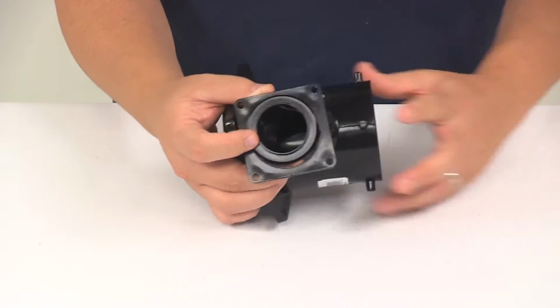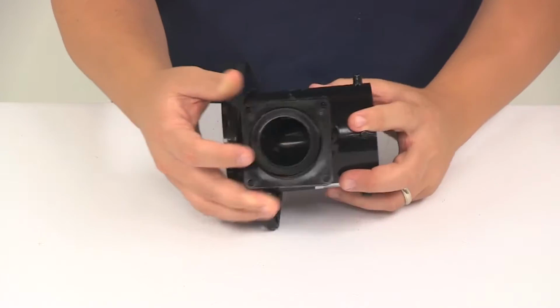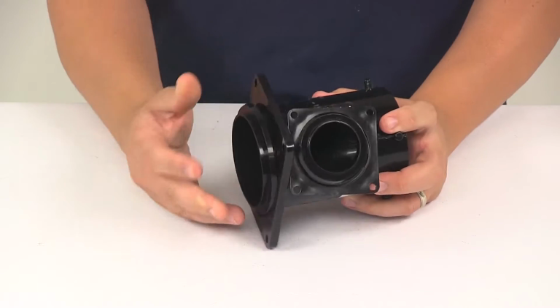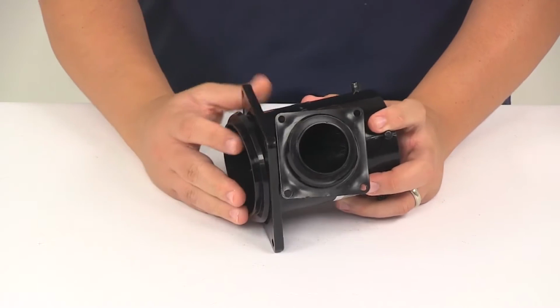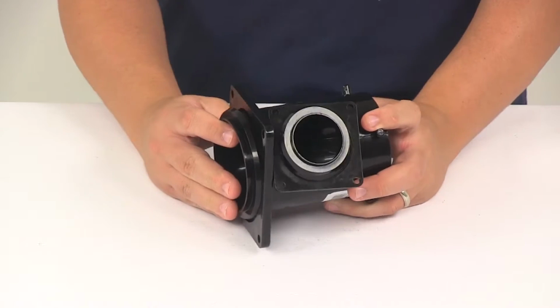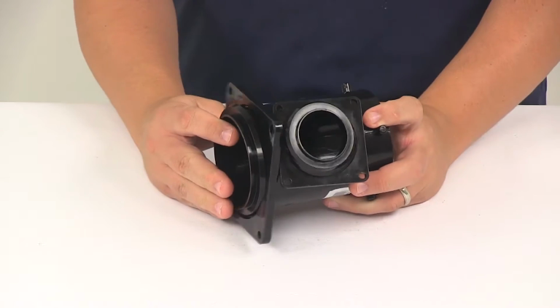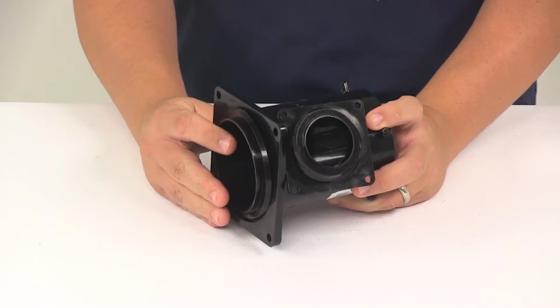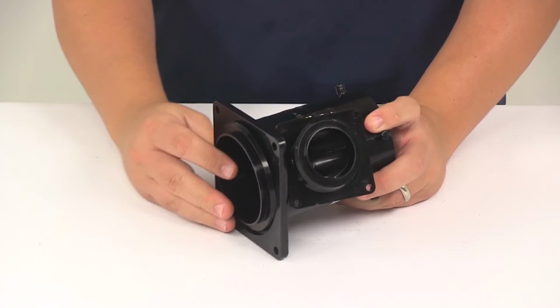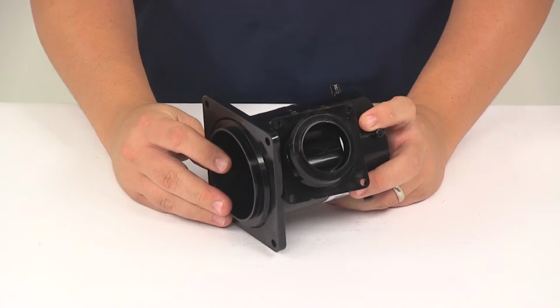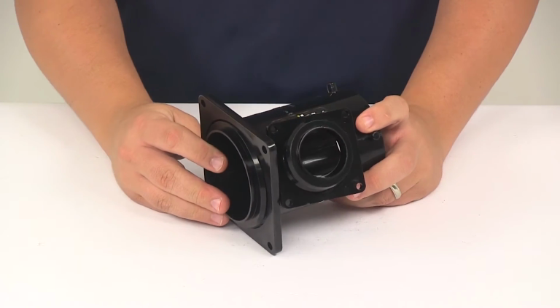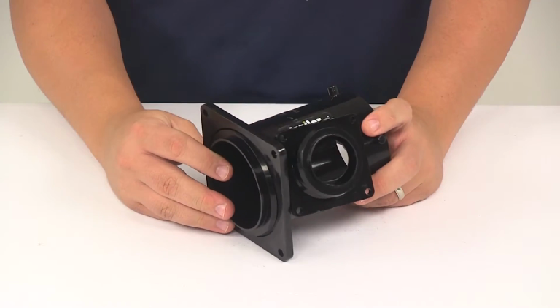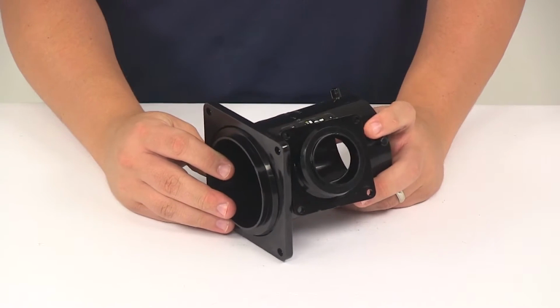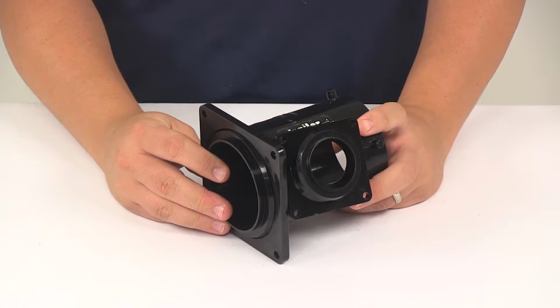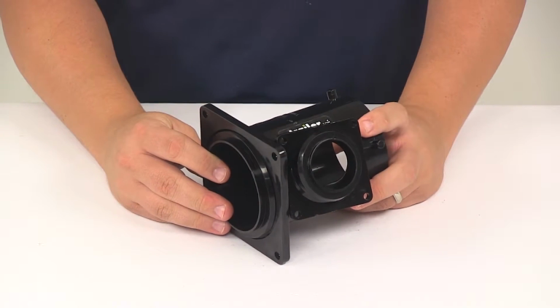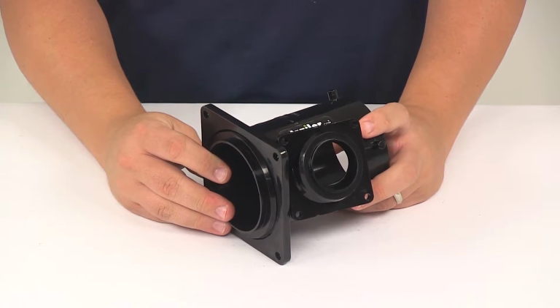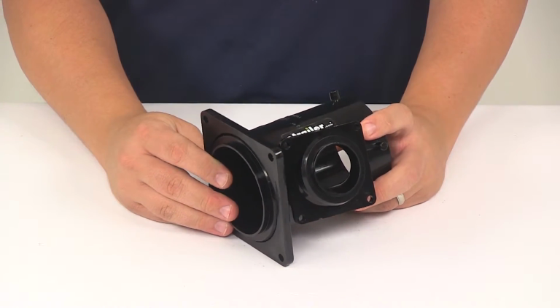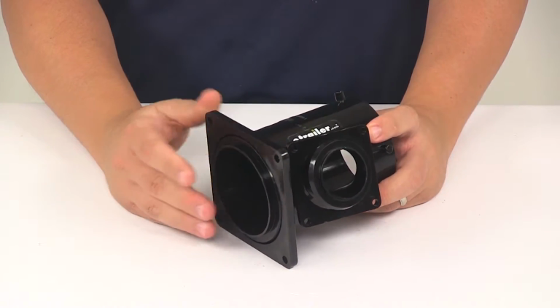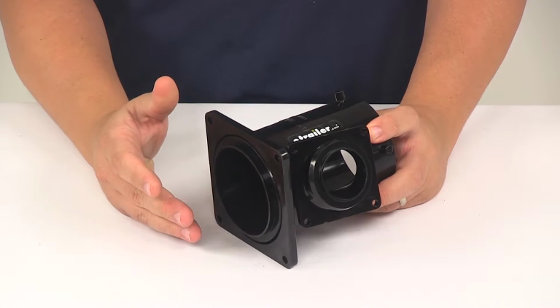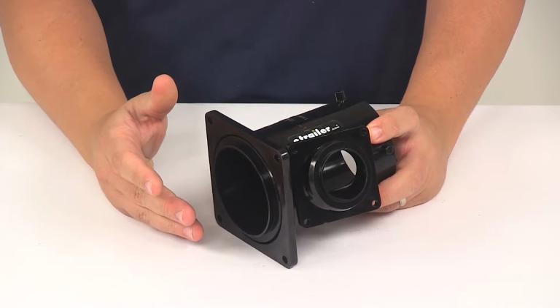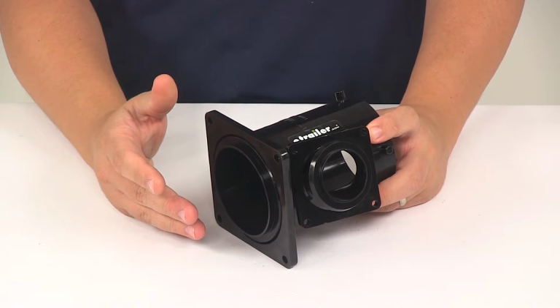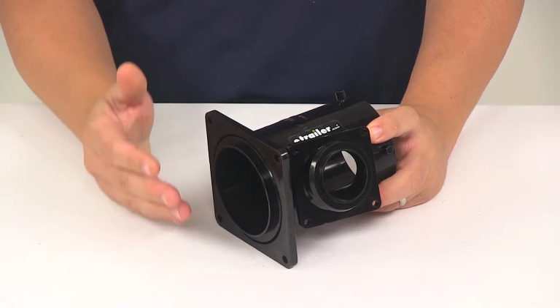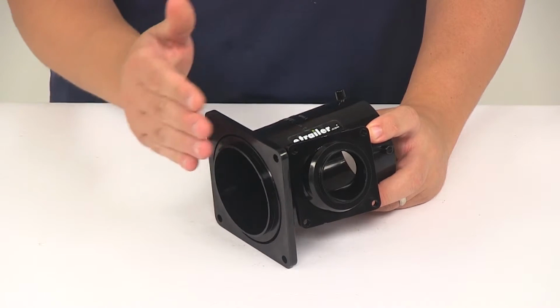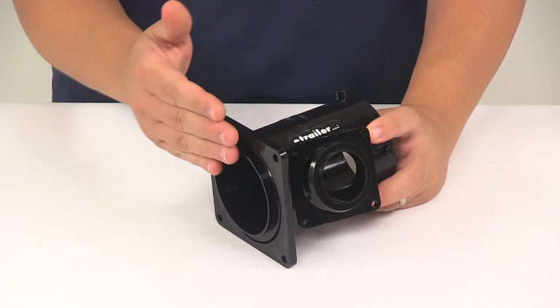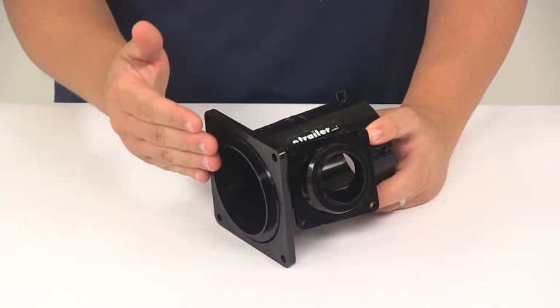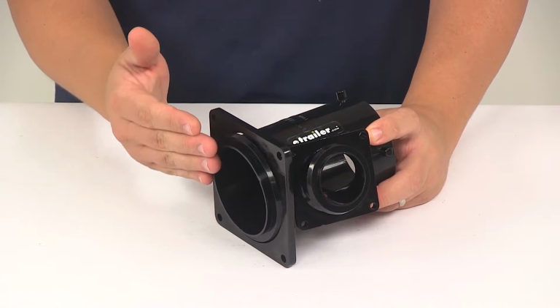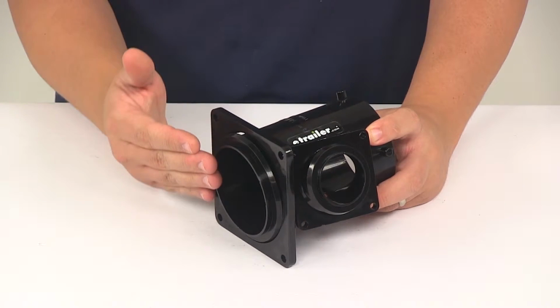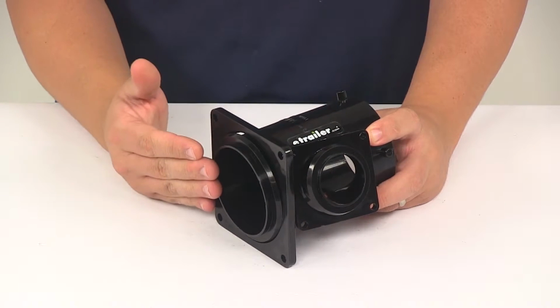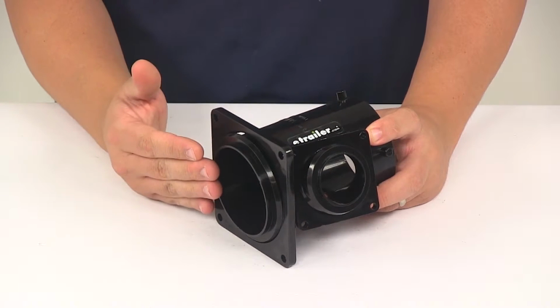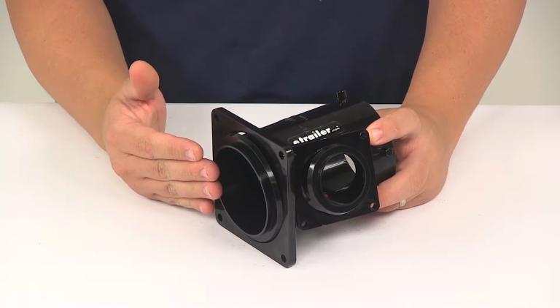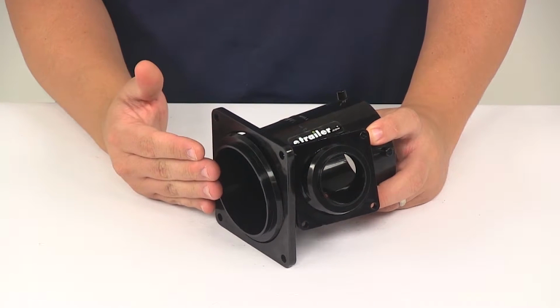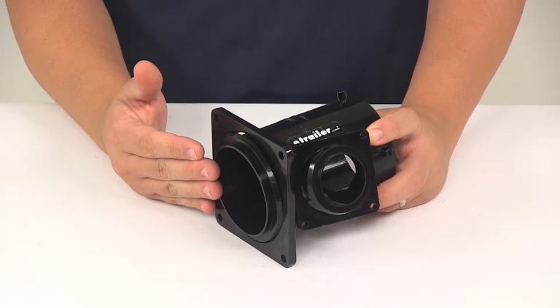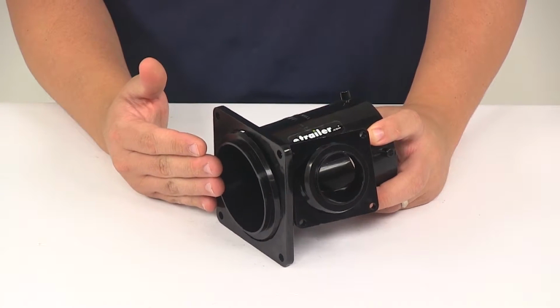Now the rotating flanges are going to allow you to position the valve handle in a location that works best for your application. So that's a really neat feature of the unit.